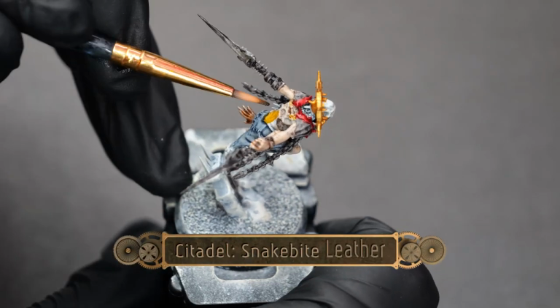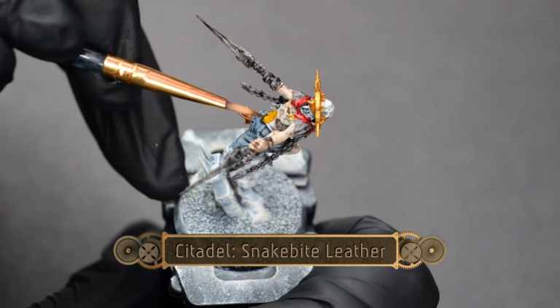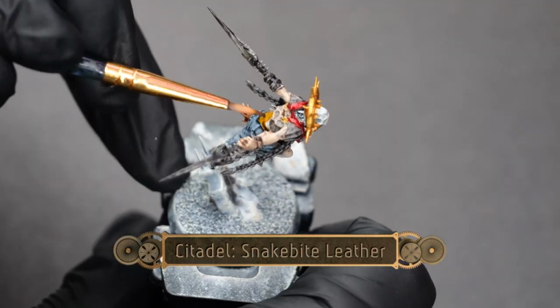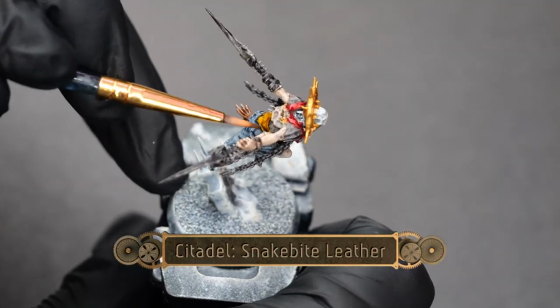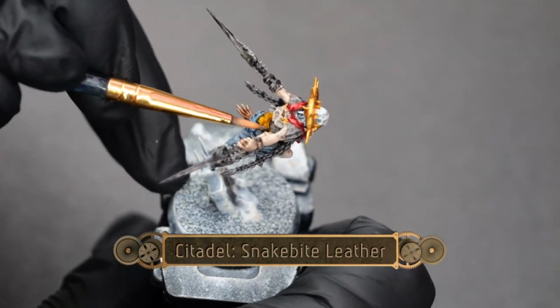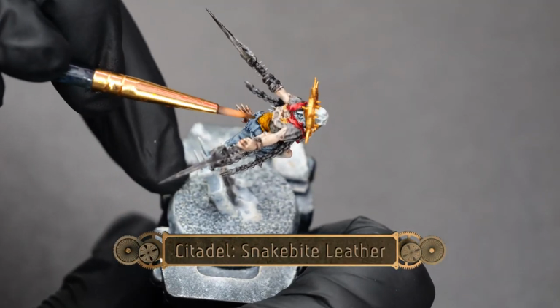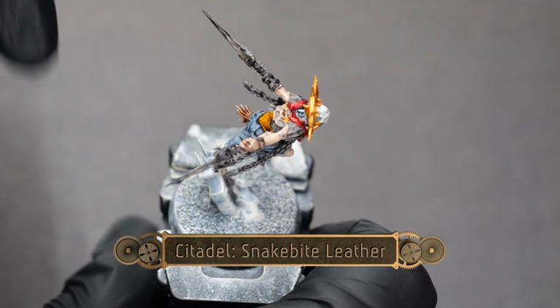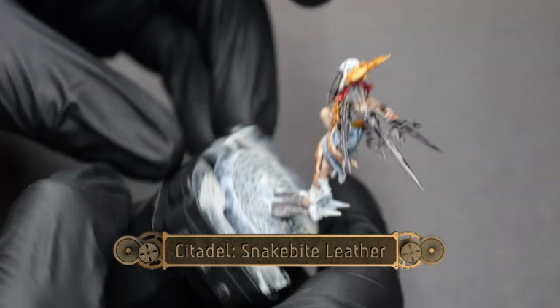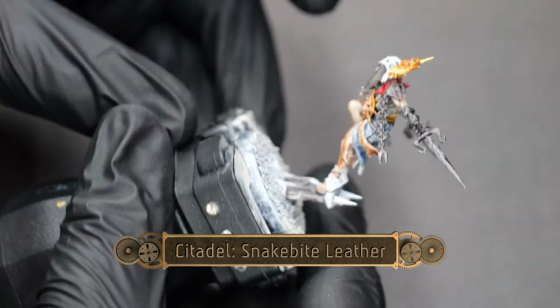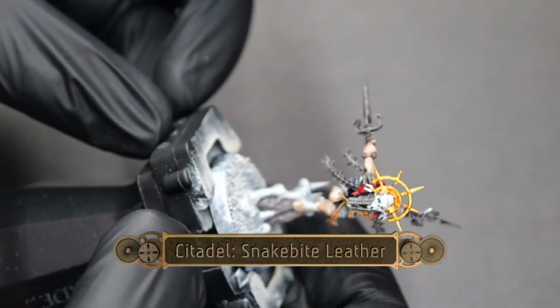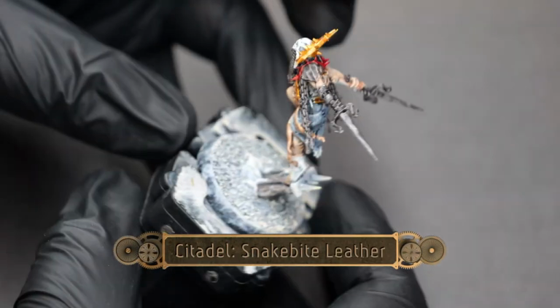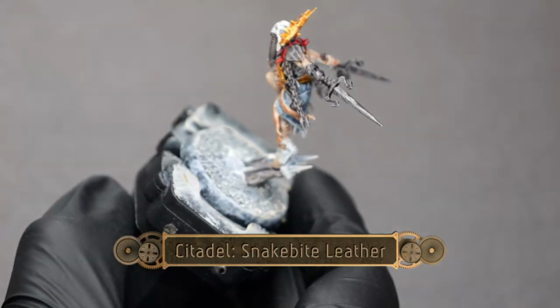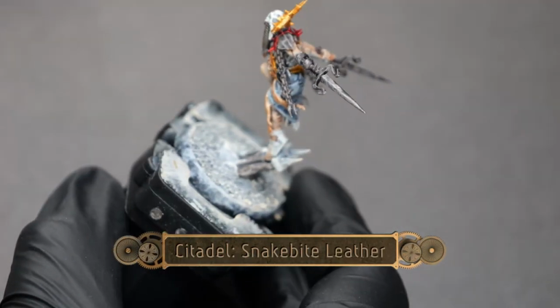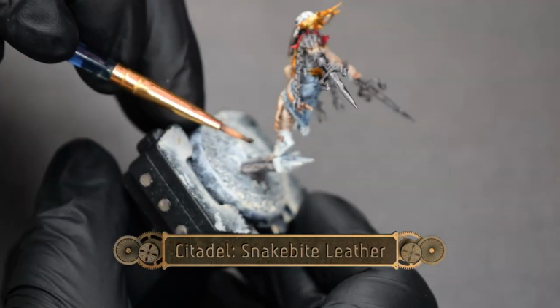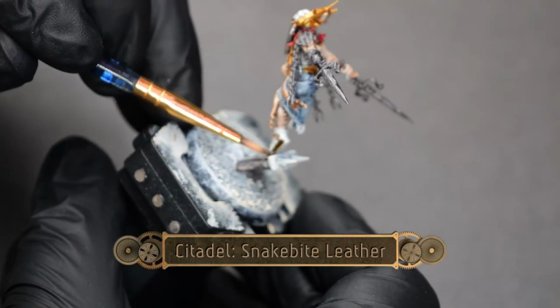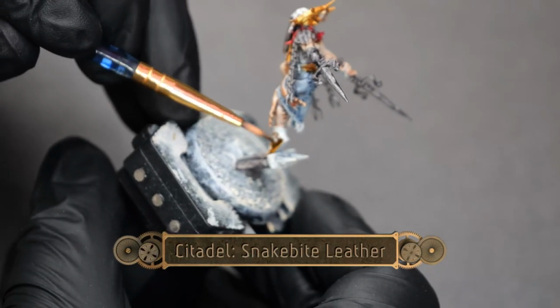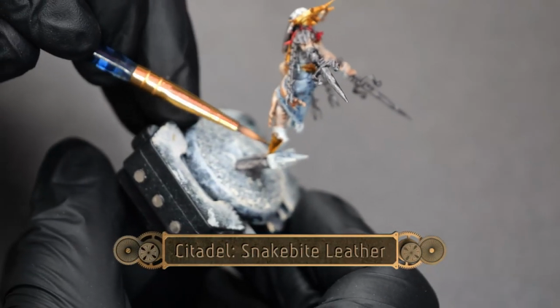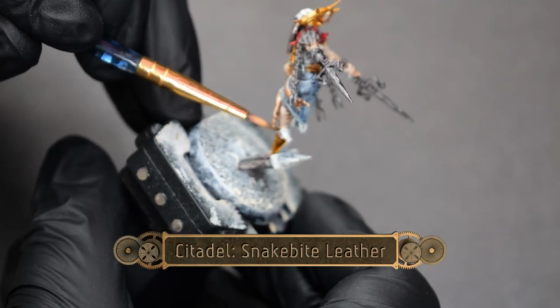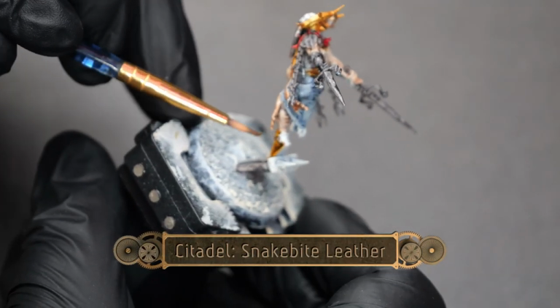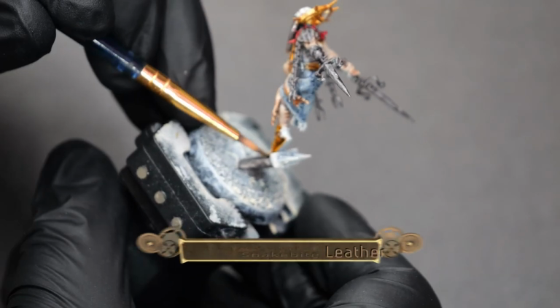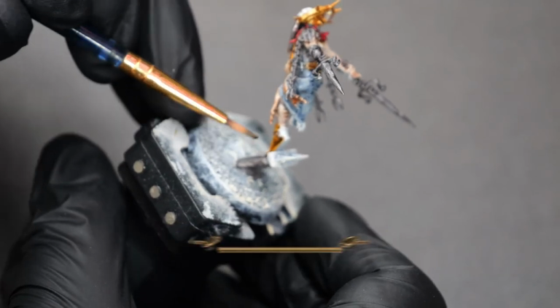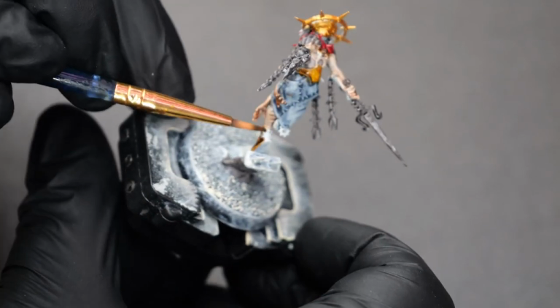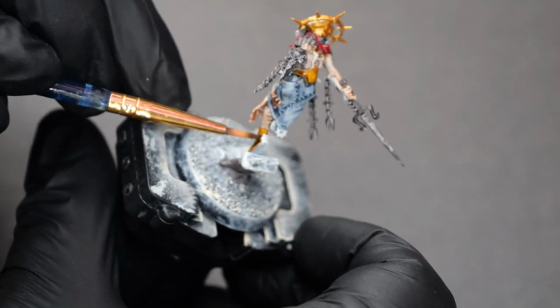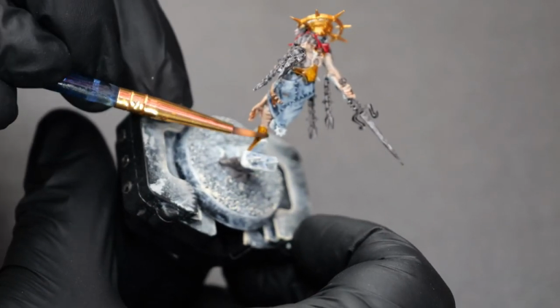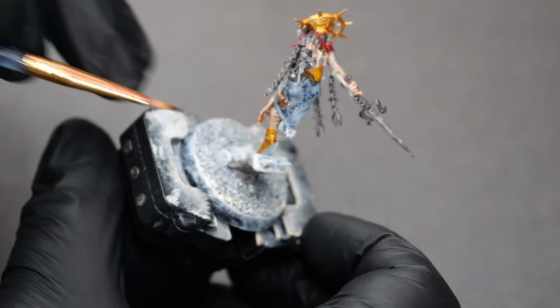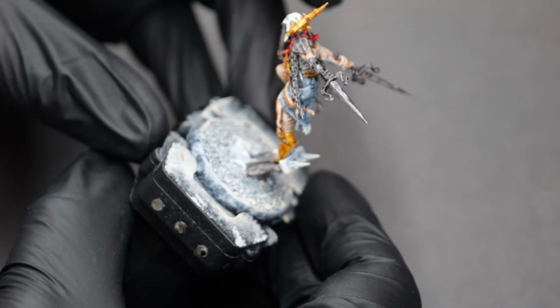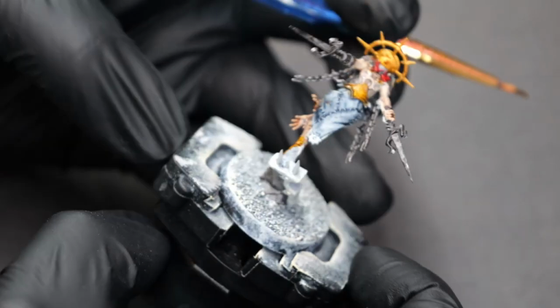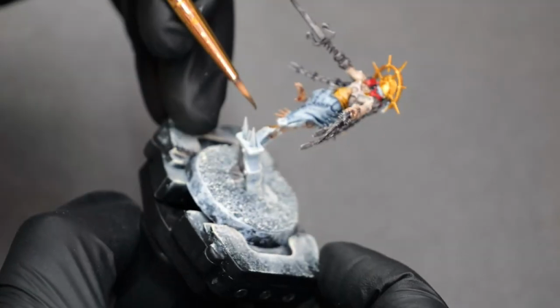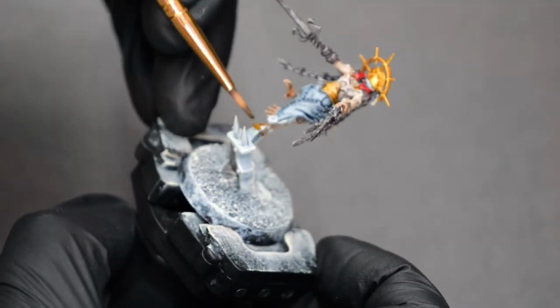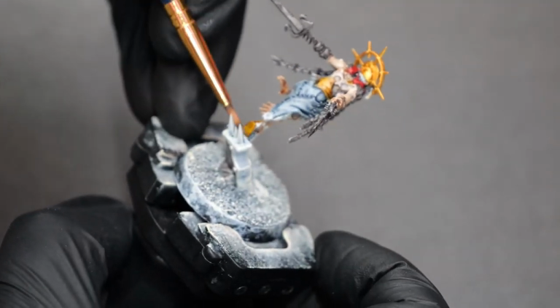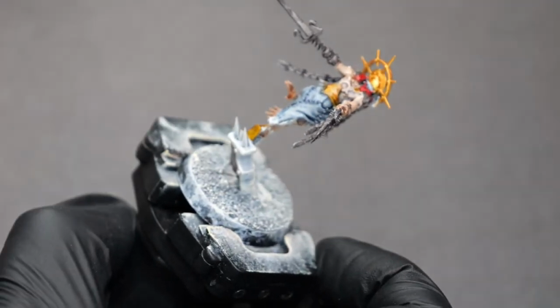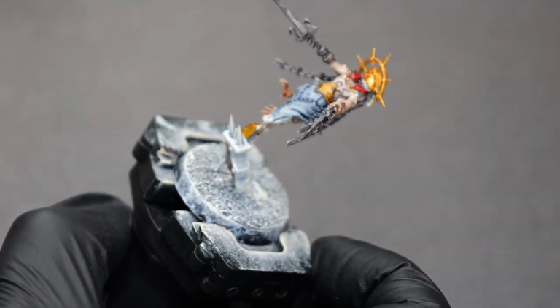Now, using some Snakebite Leather, I'm going to paint the leather belt and the straps for the sandals.